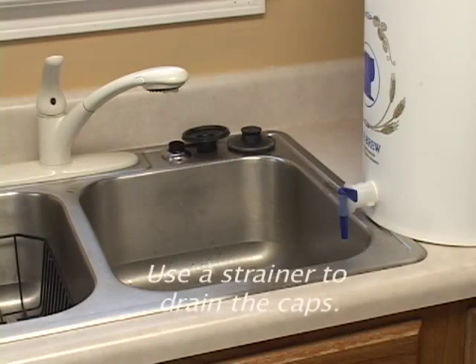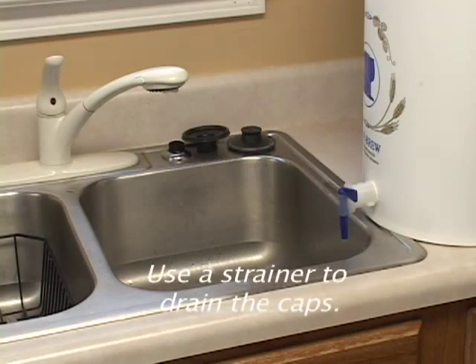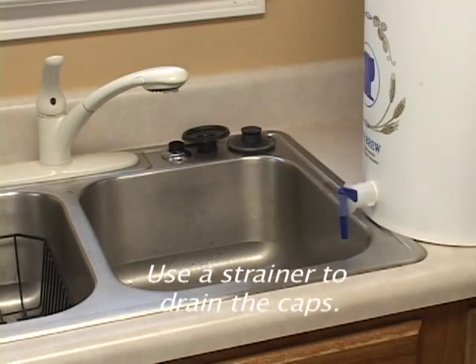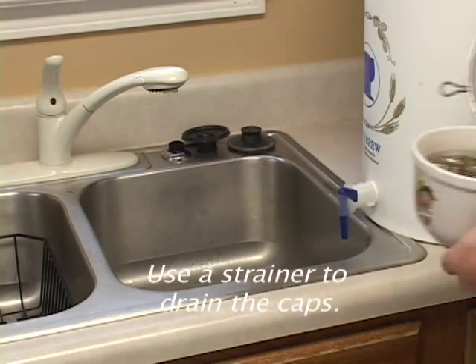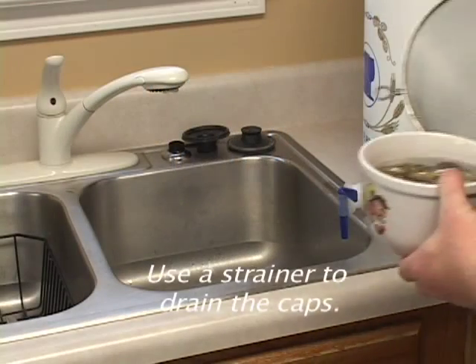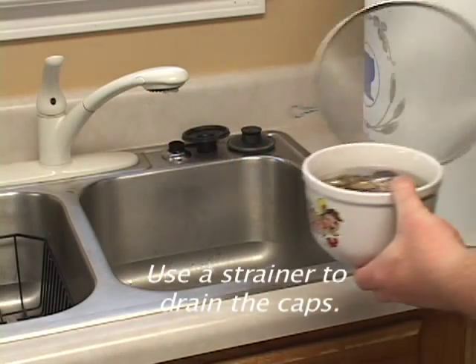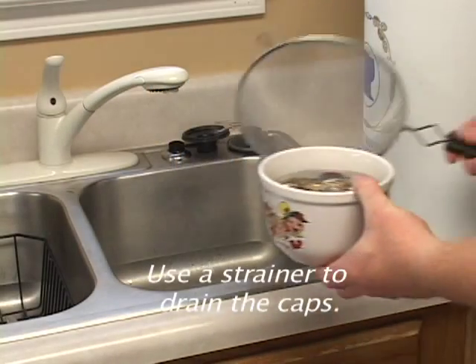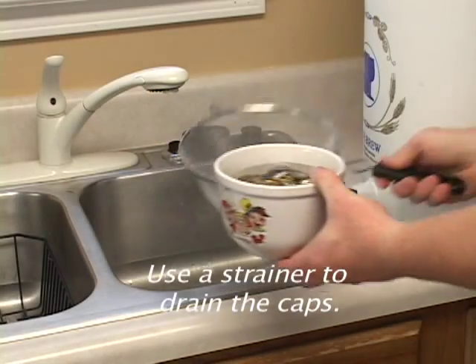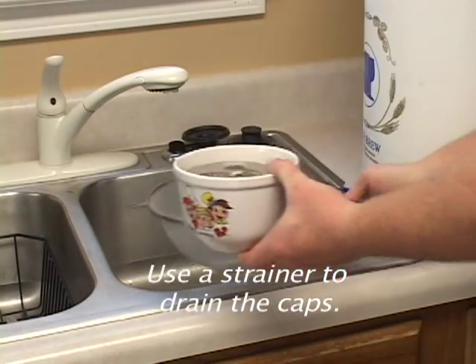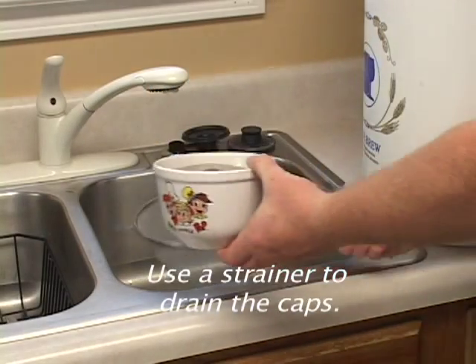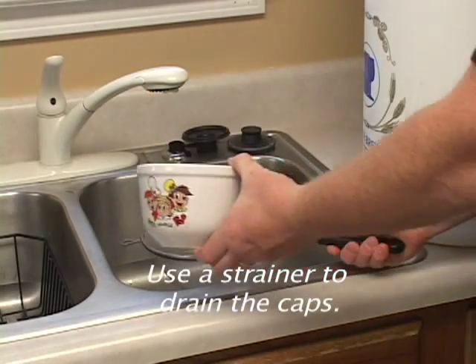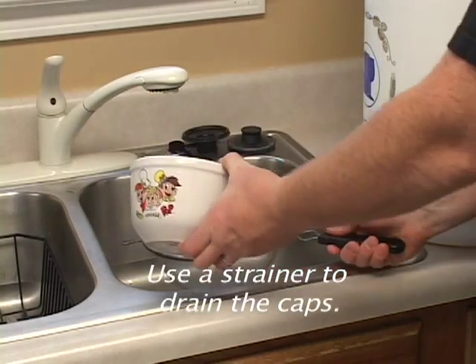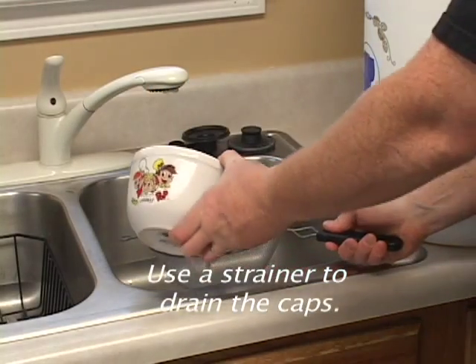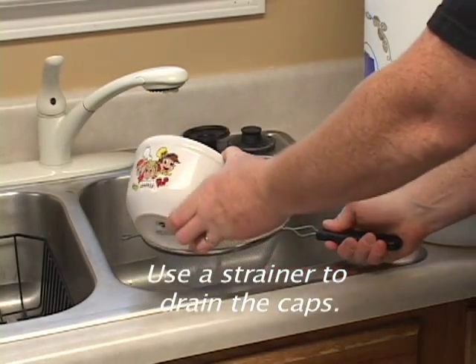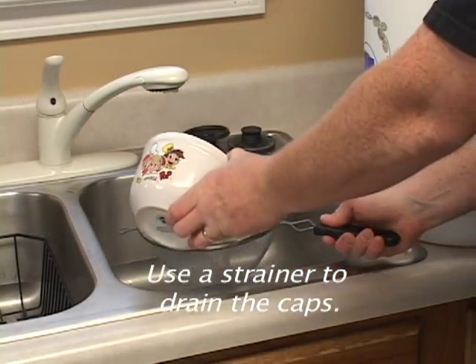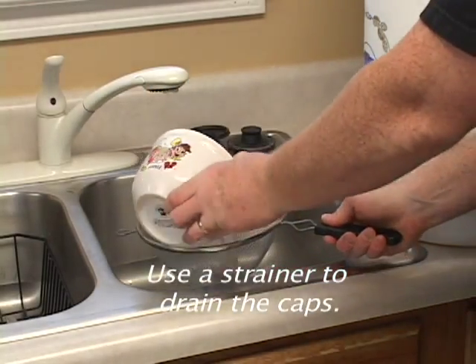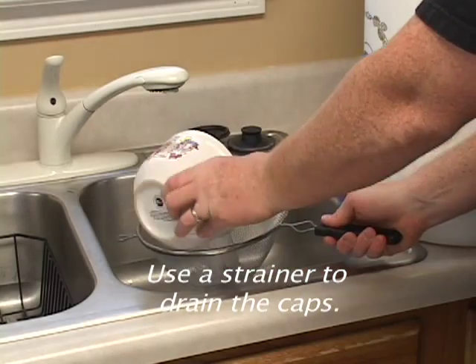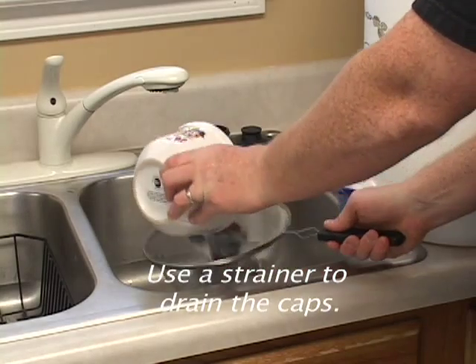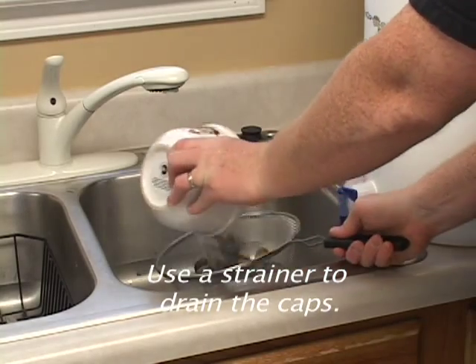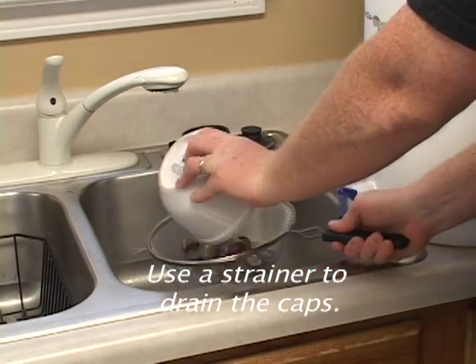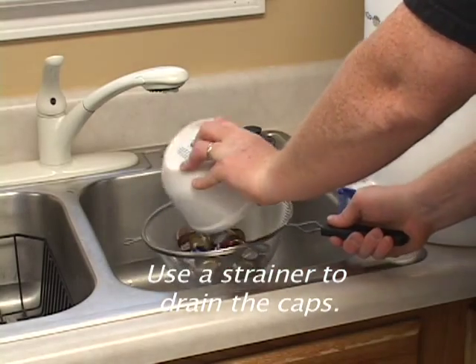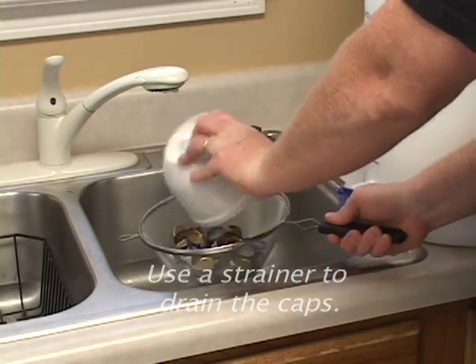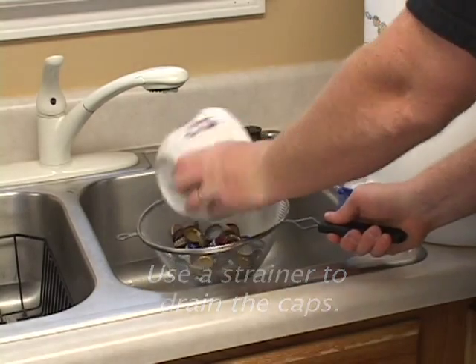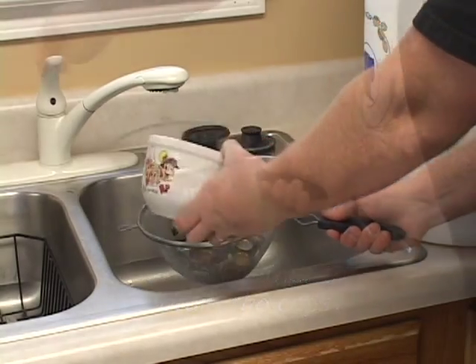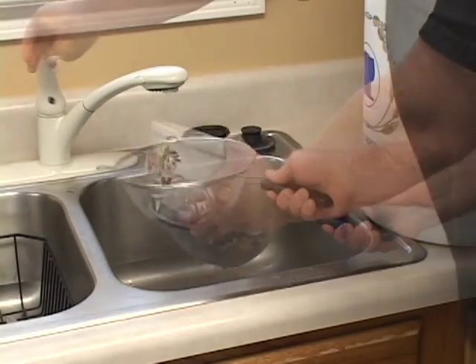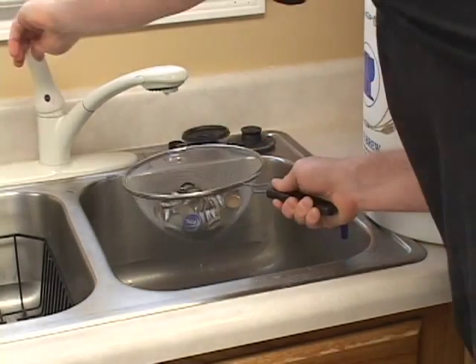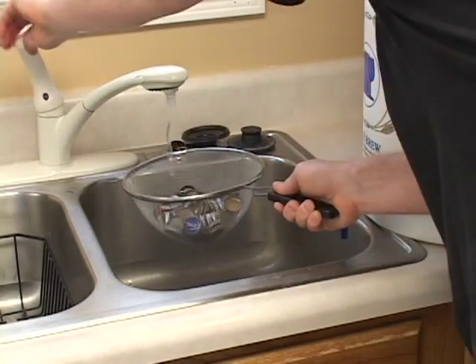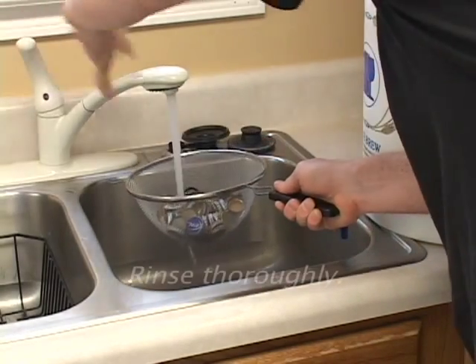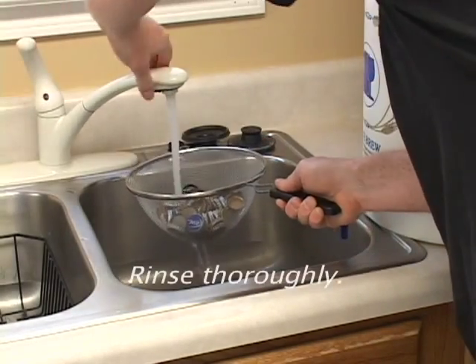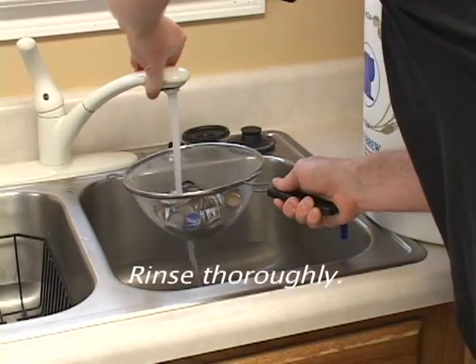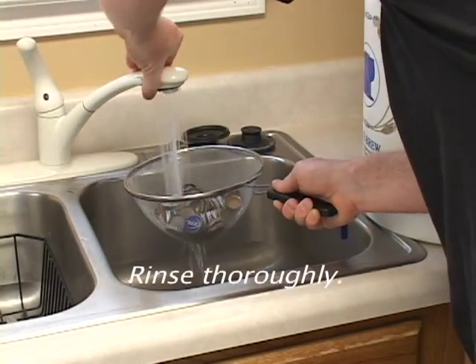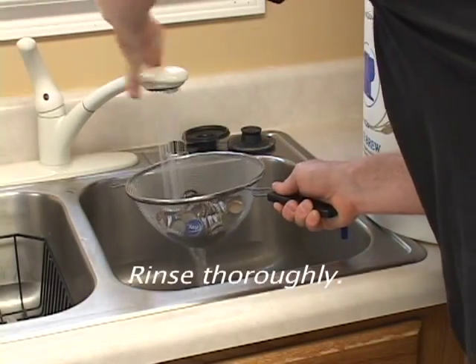Use a strainer to drain the caps. Rinse thoroughly.